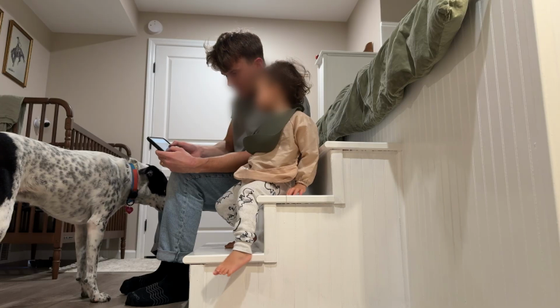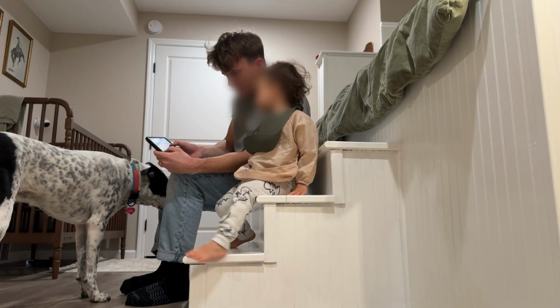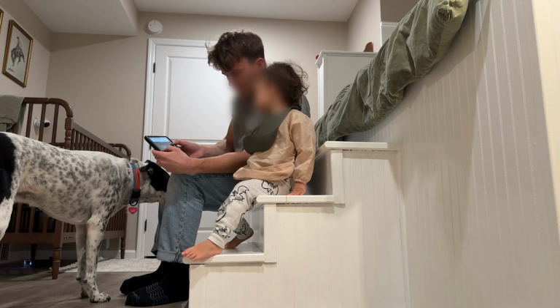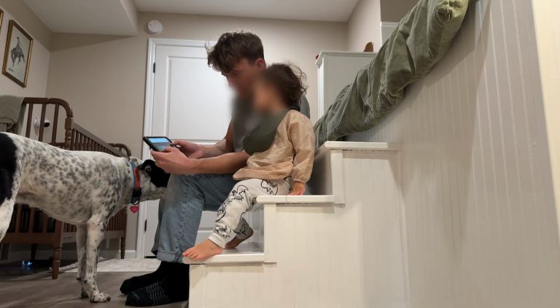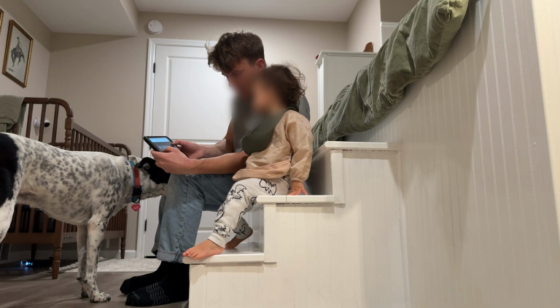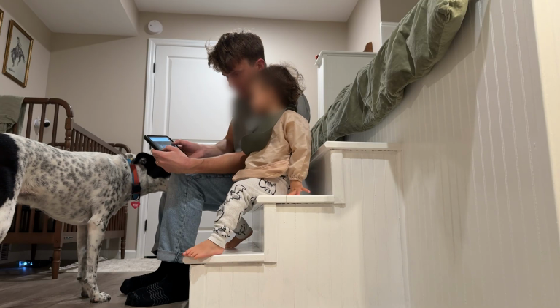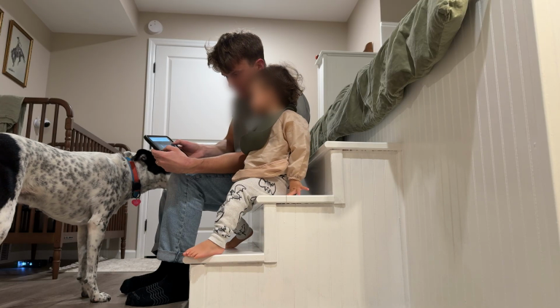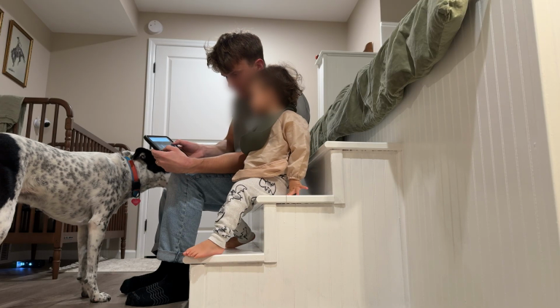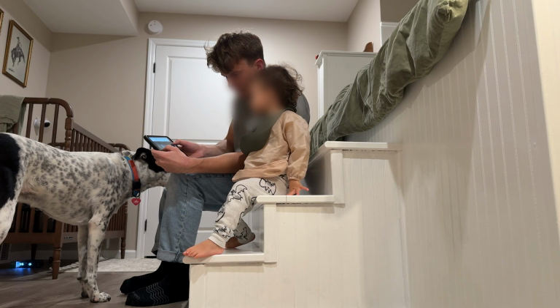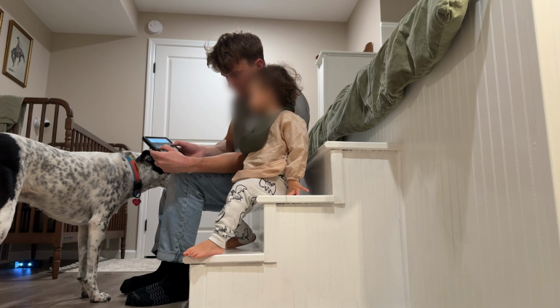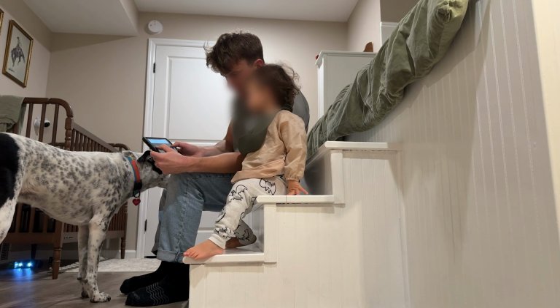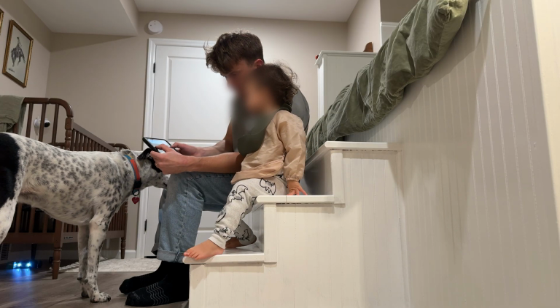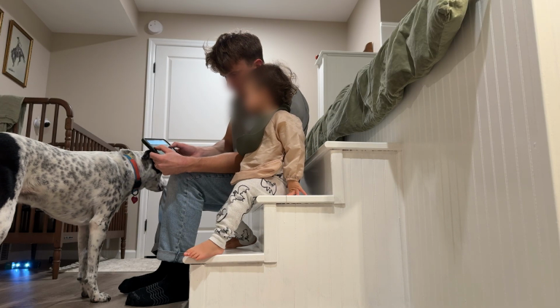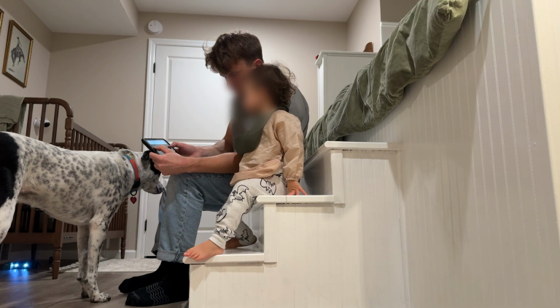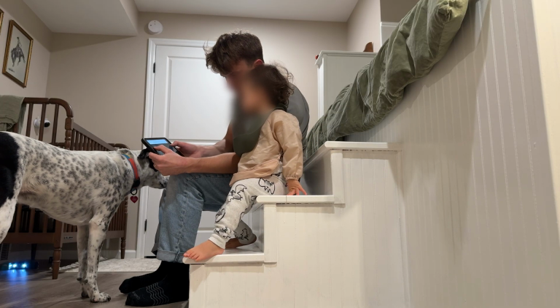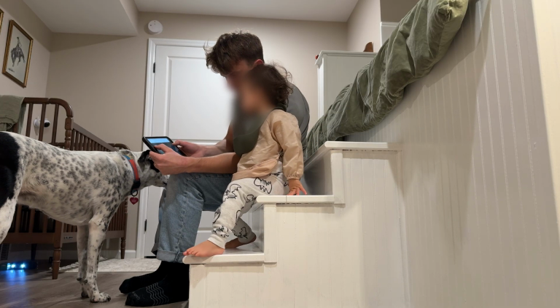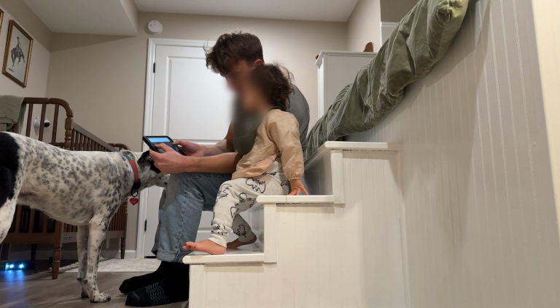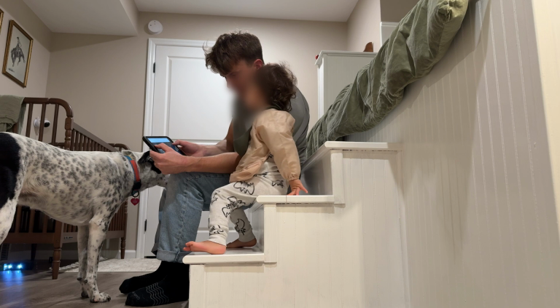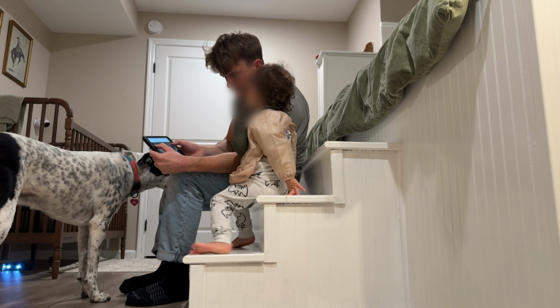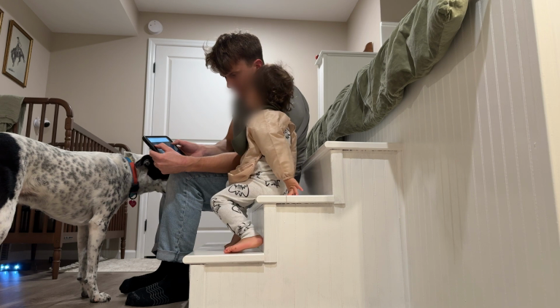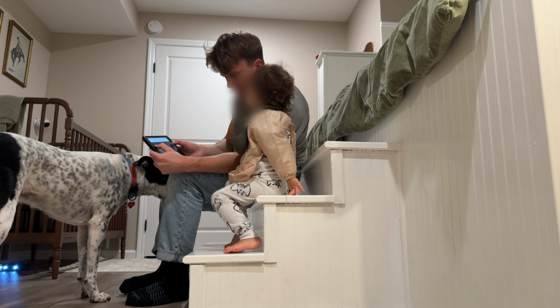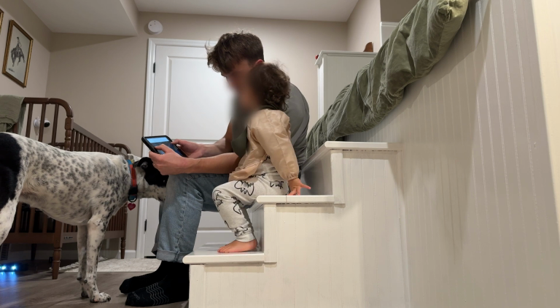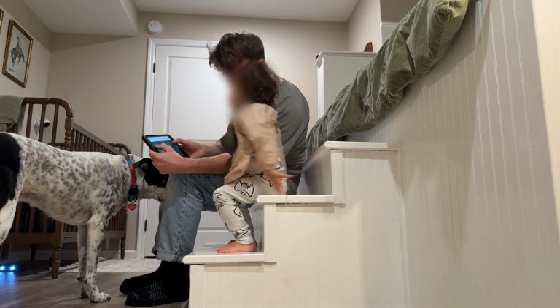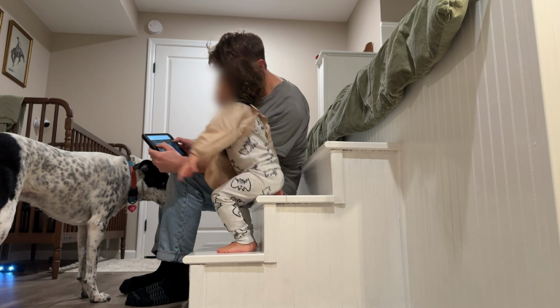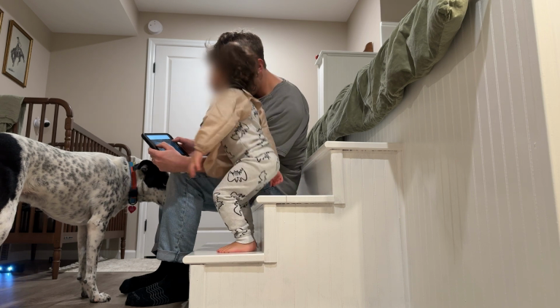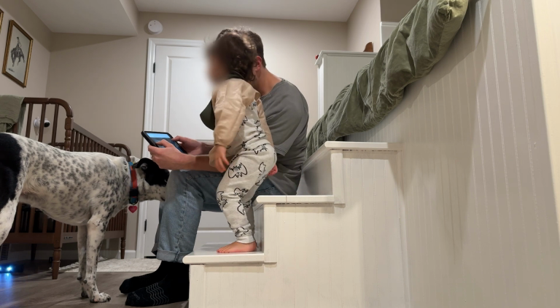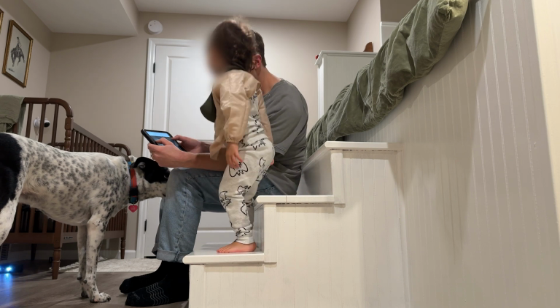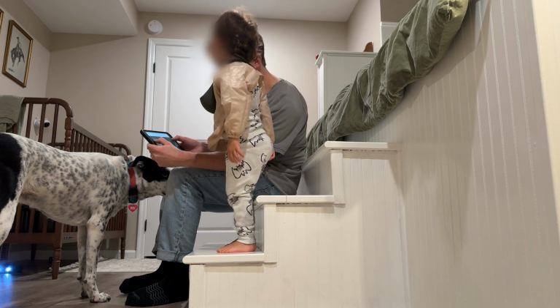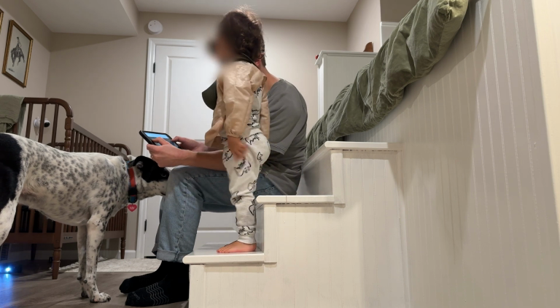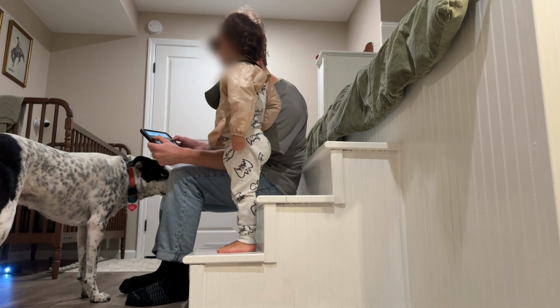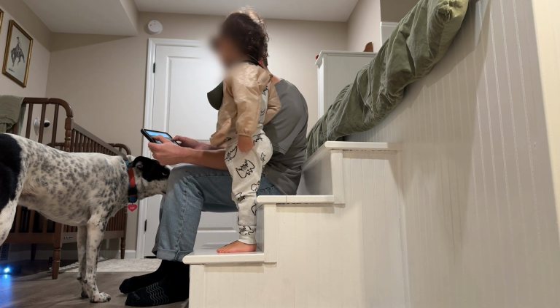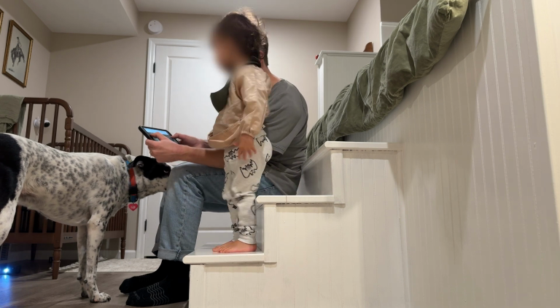I absolutely love building these little projects, but even more enjoyable was seeing my son's reaction and enjoyment in watching this thing roll around.